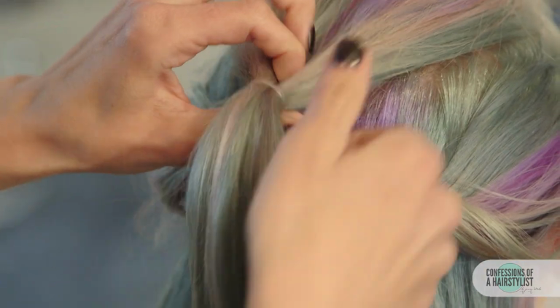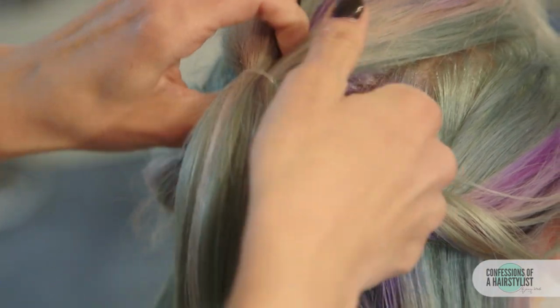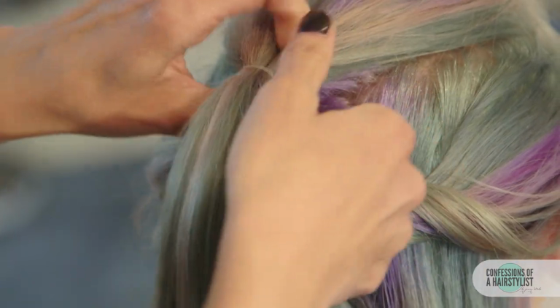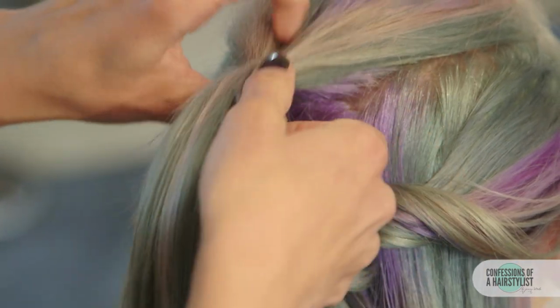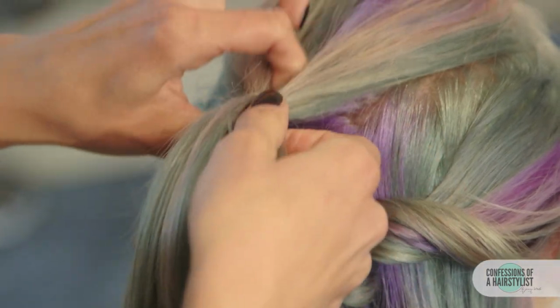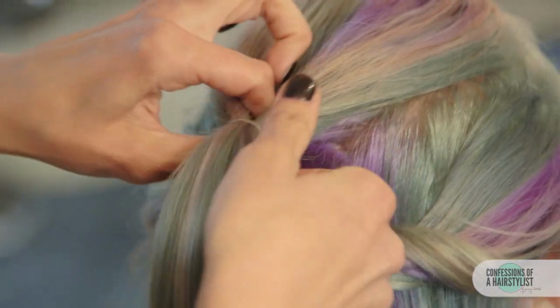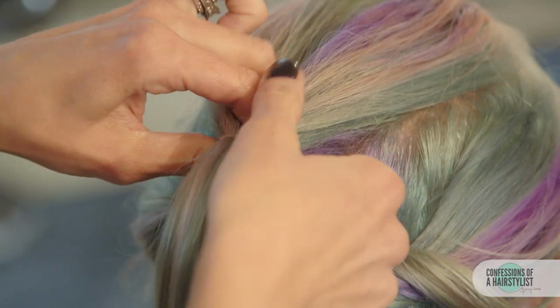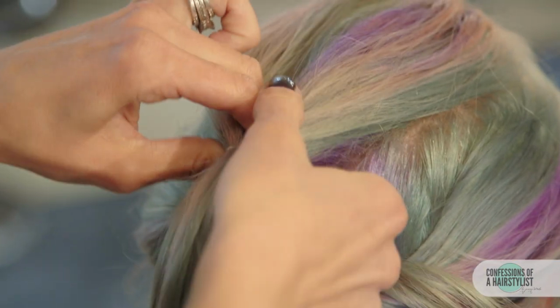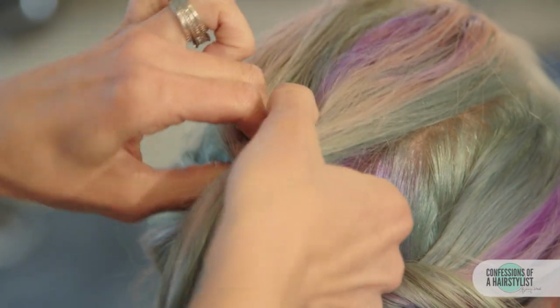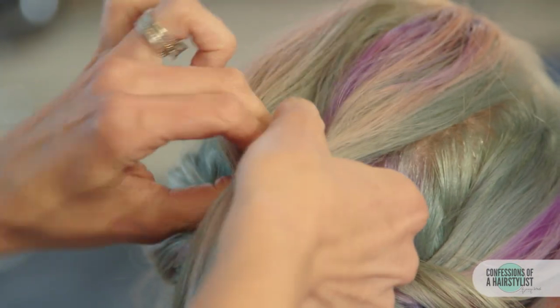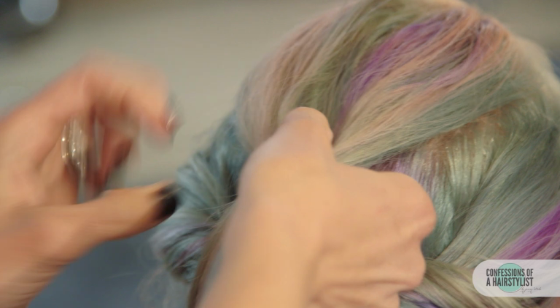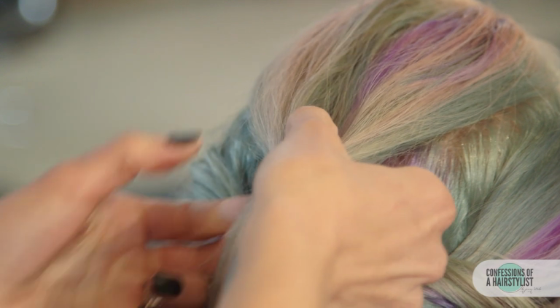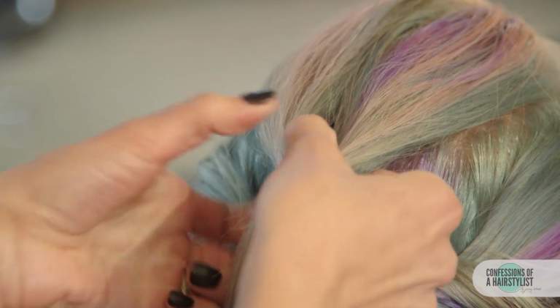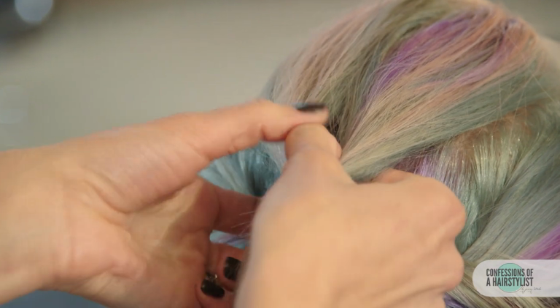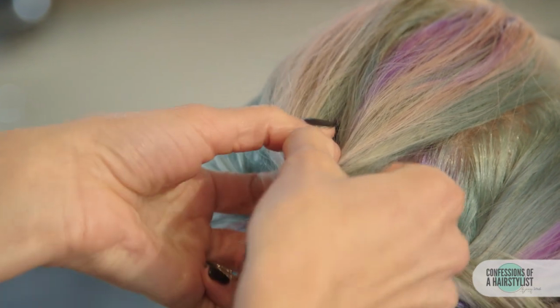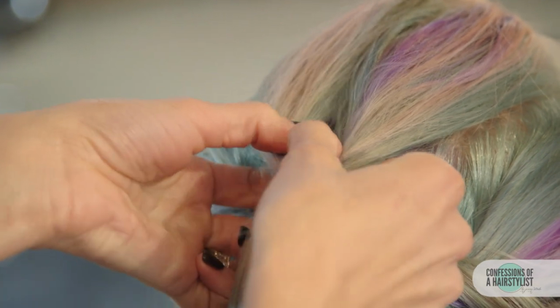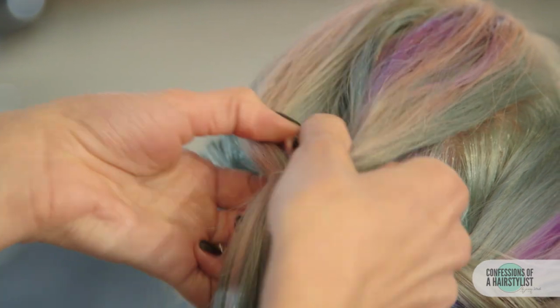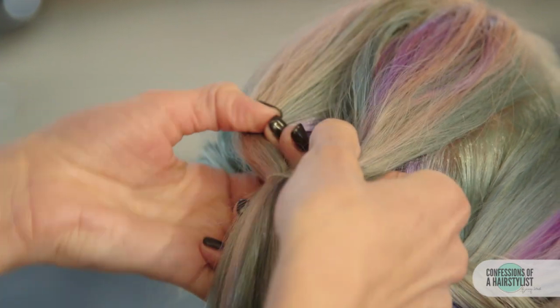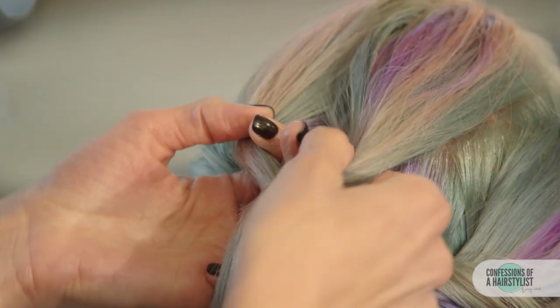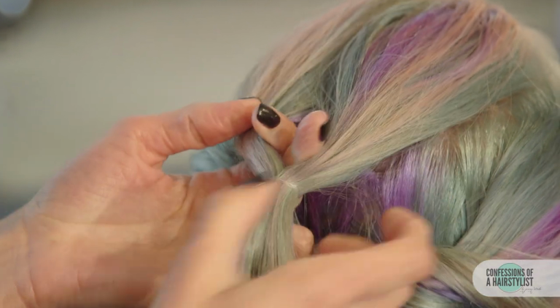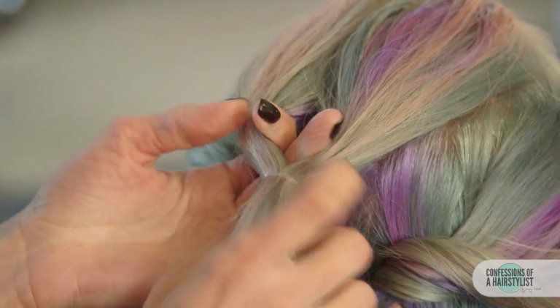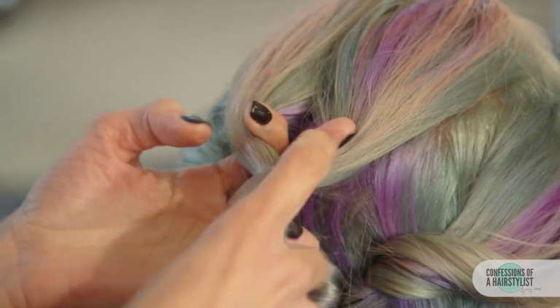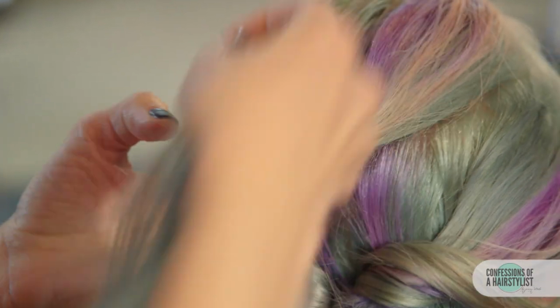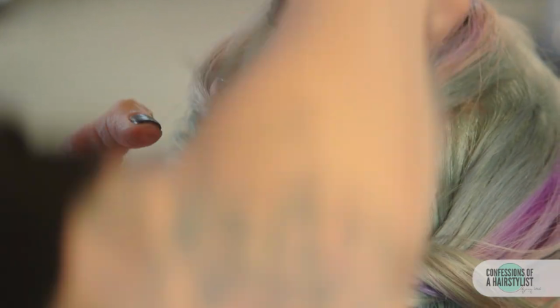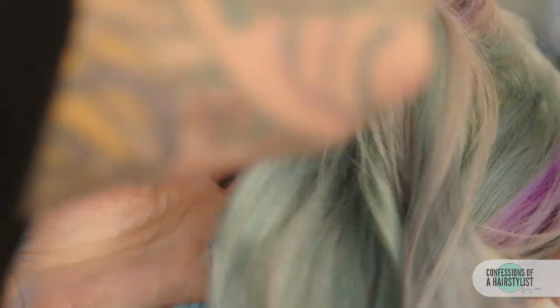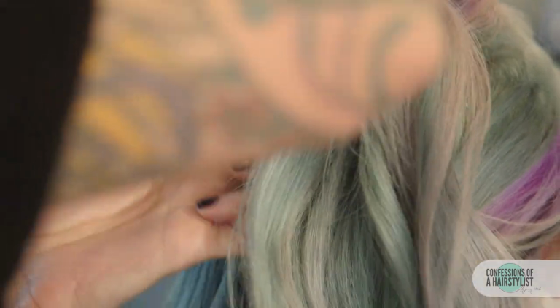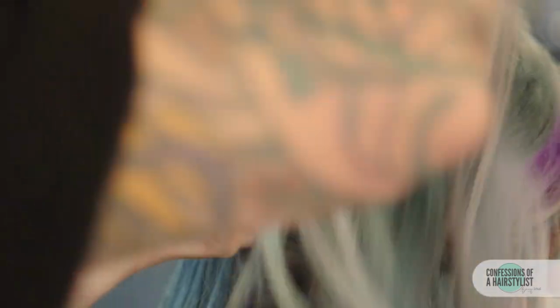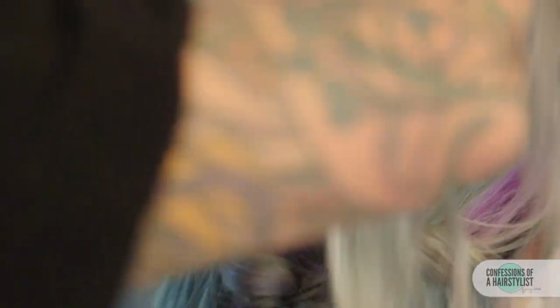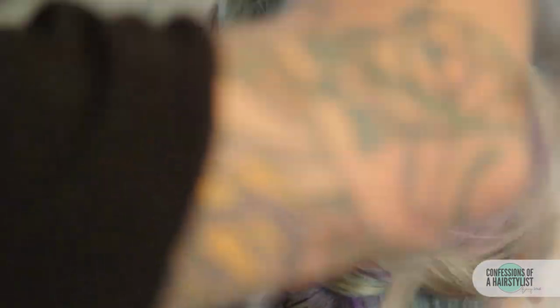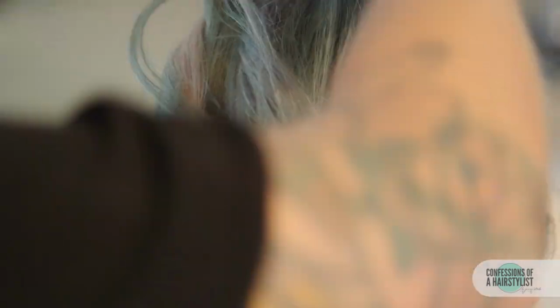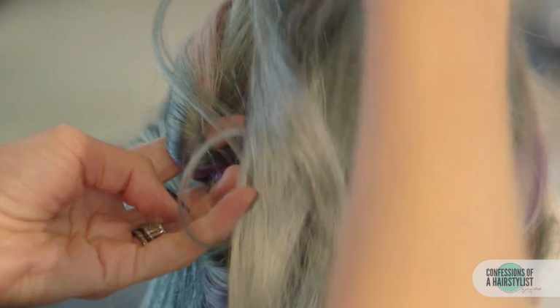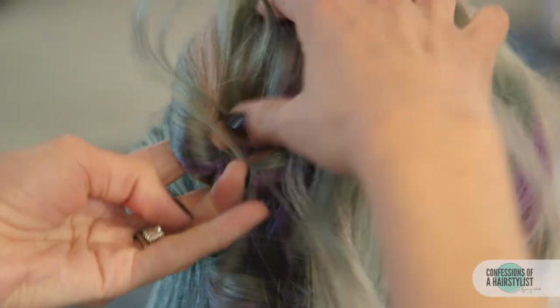Opening a section of the hair, opening it up and pulling that ponytail through.